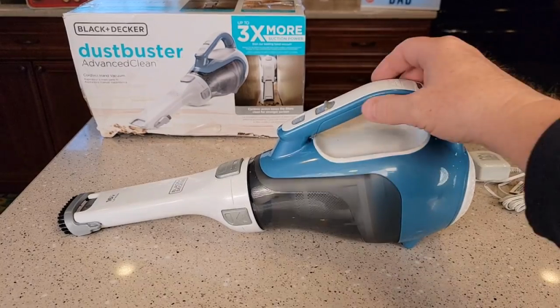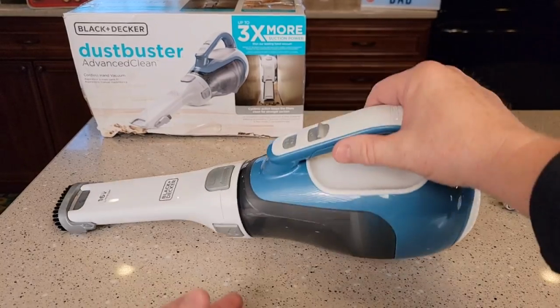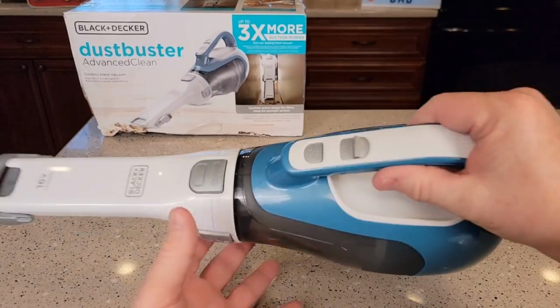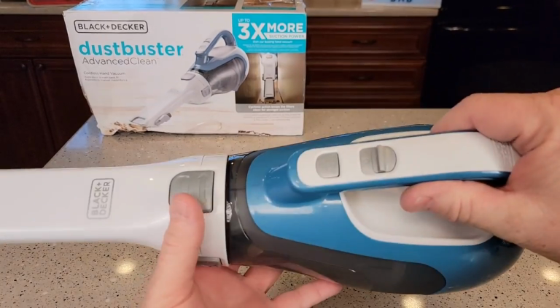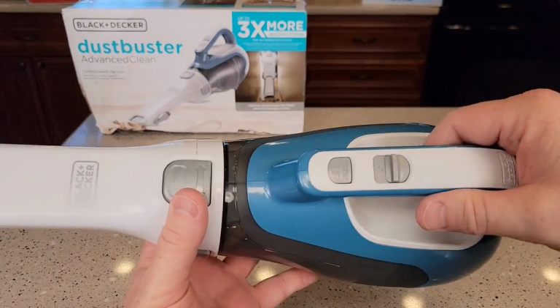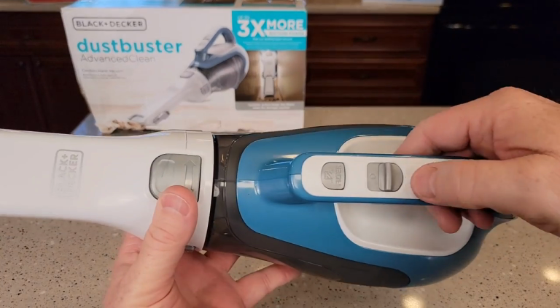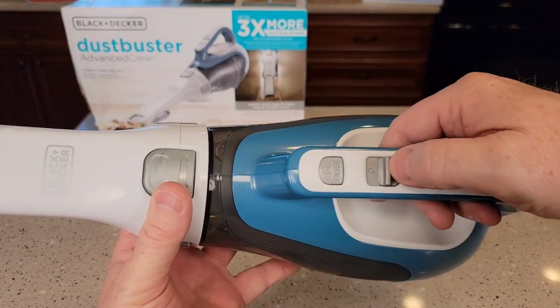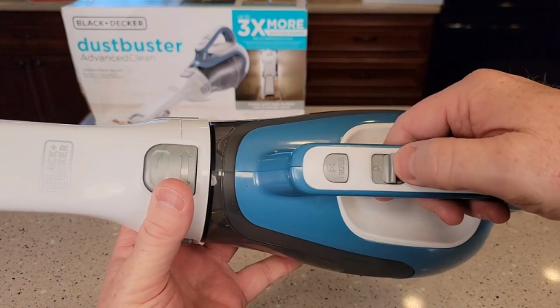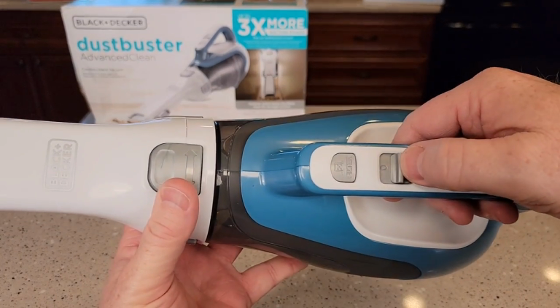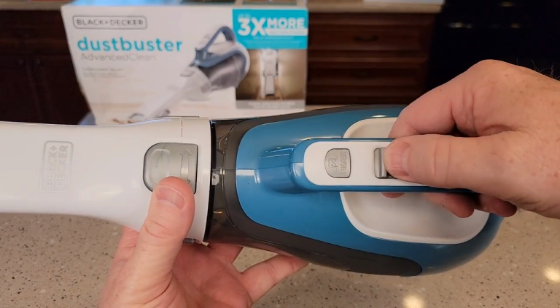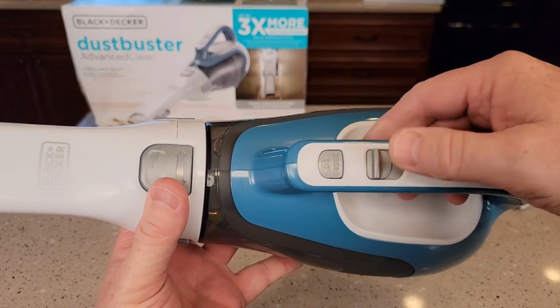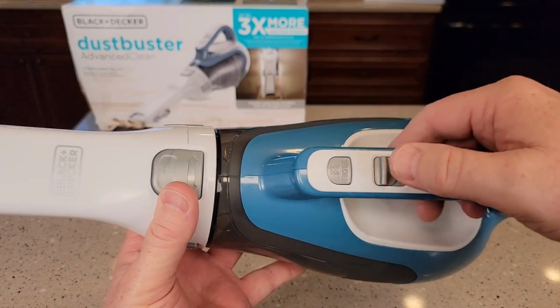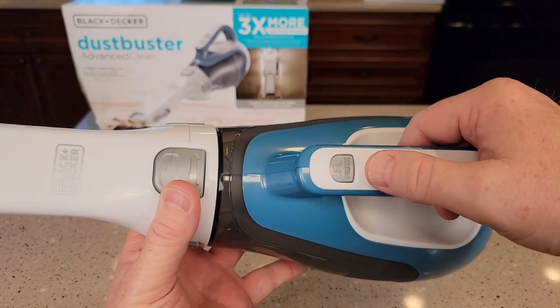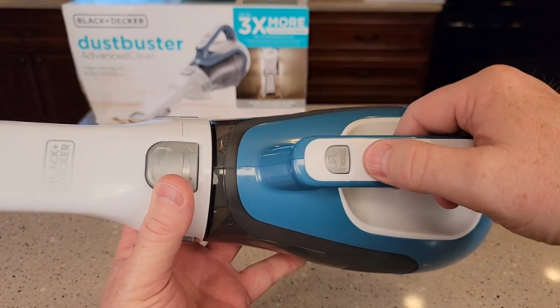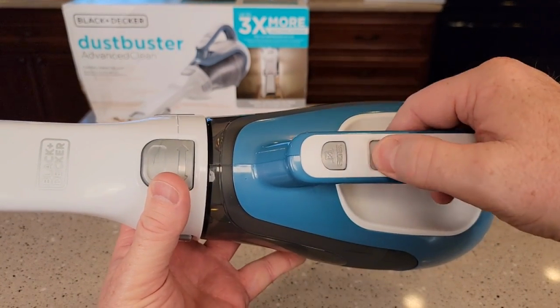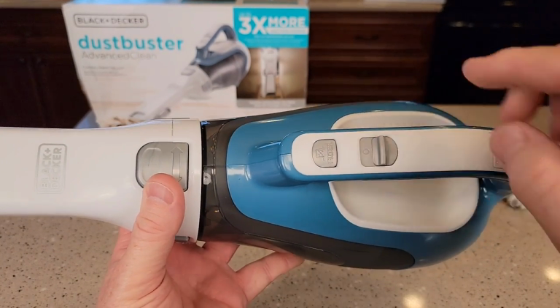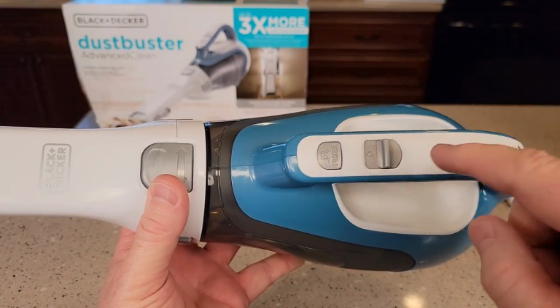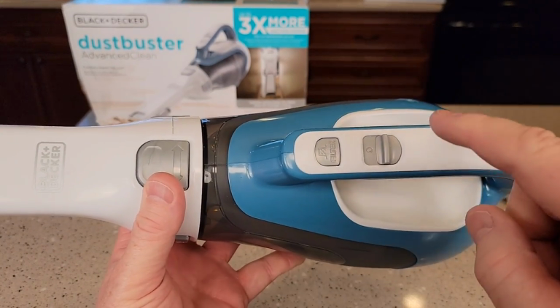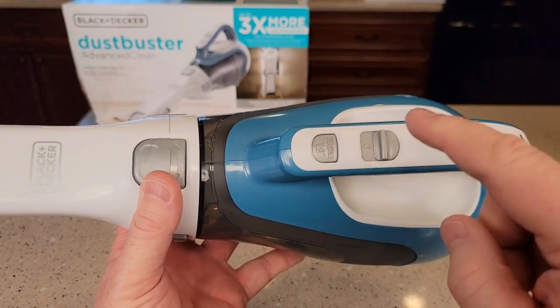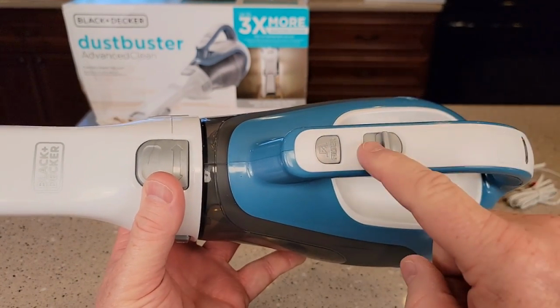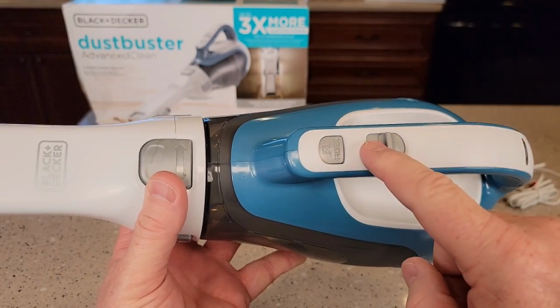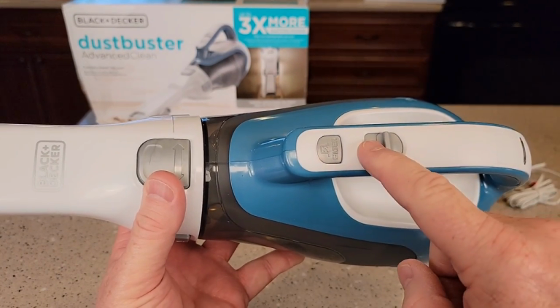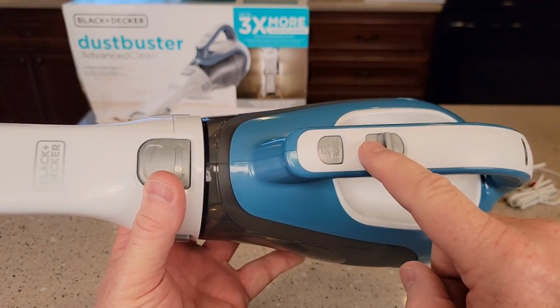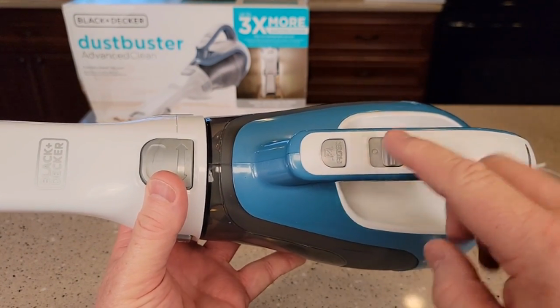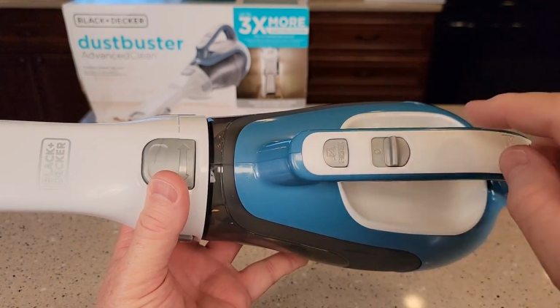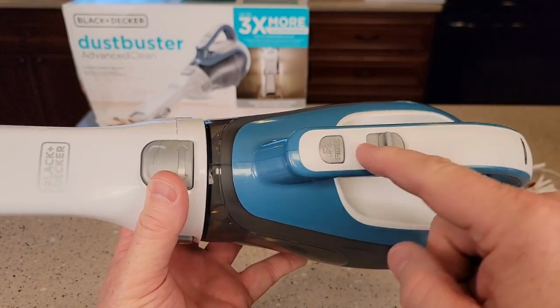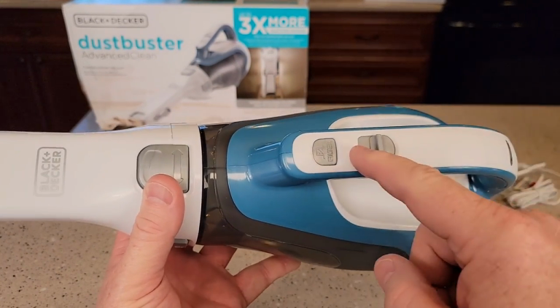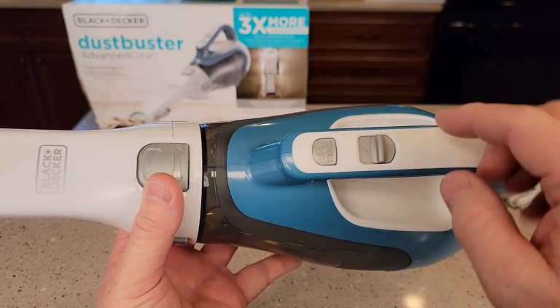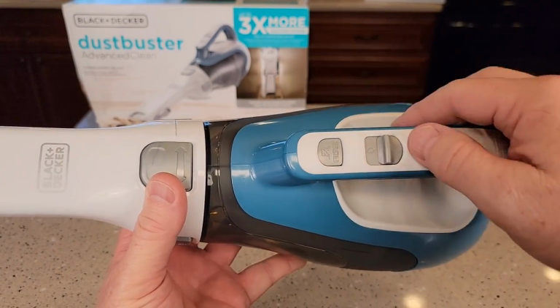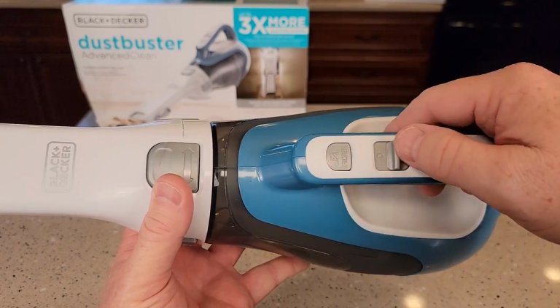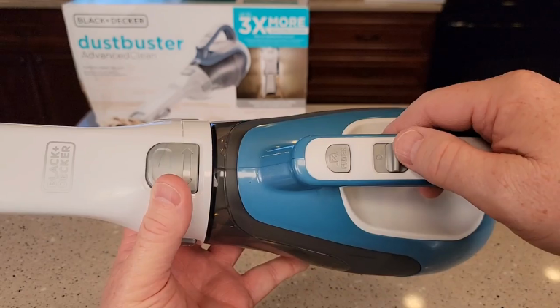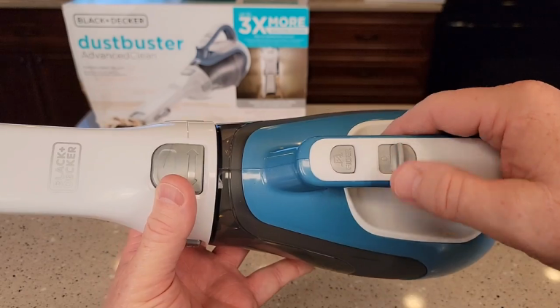This is very simple to operate. It's got just a simple on-off switch. I like that it stays on when you push it up.